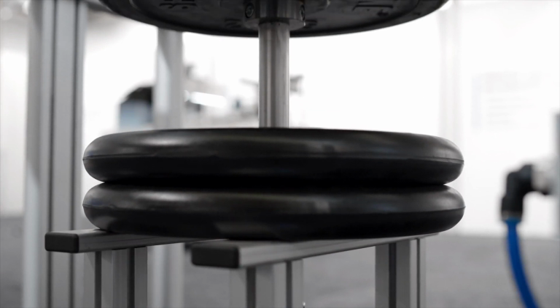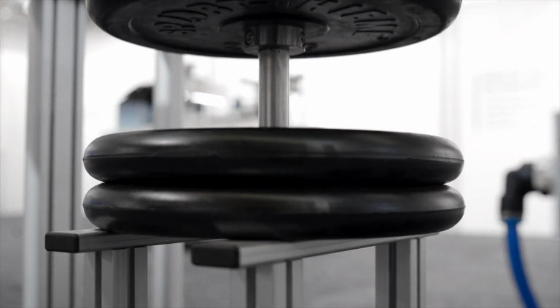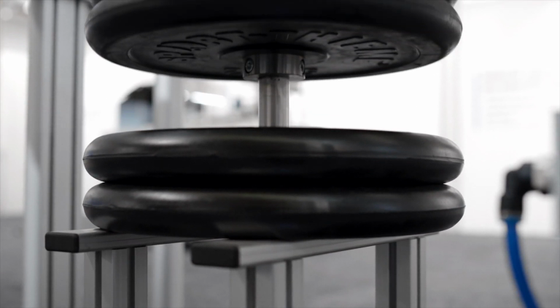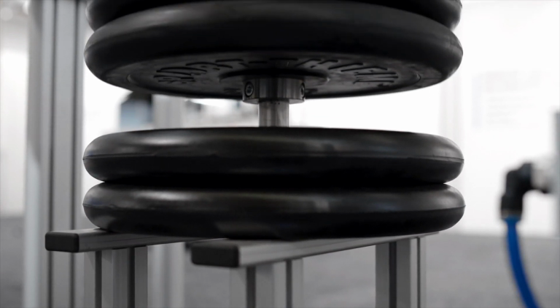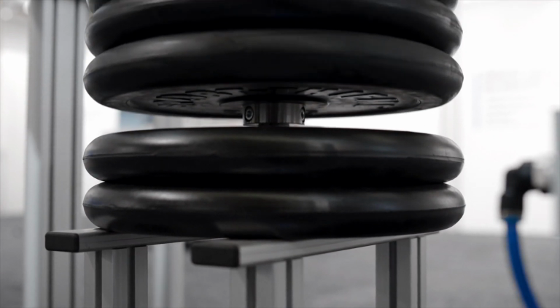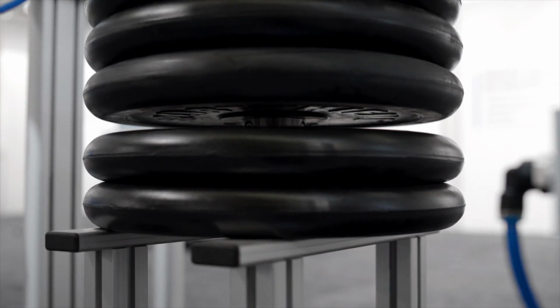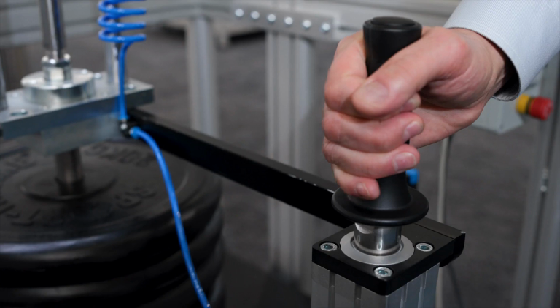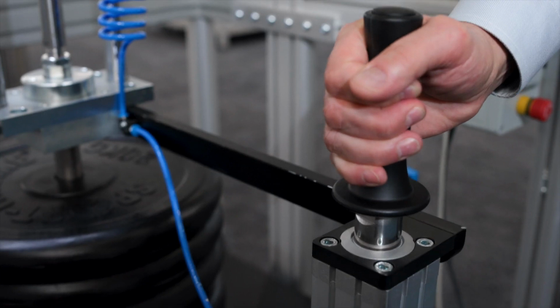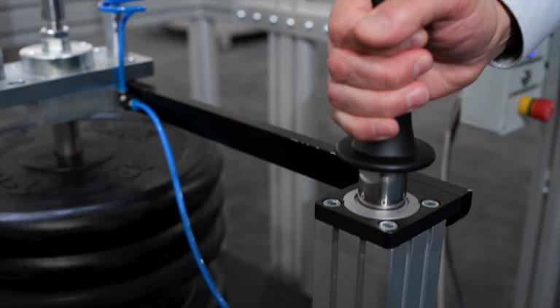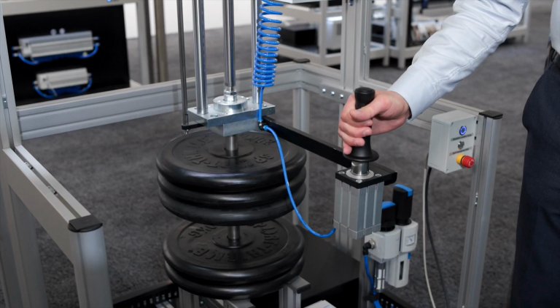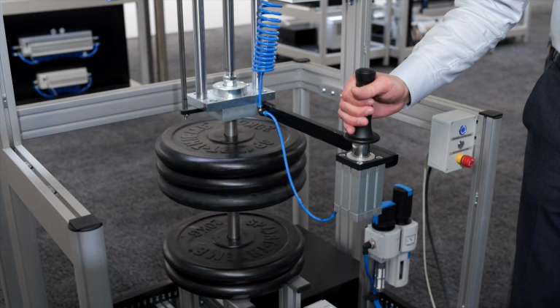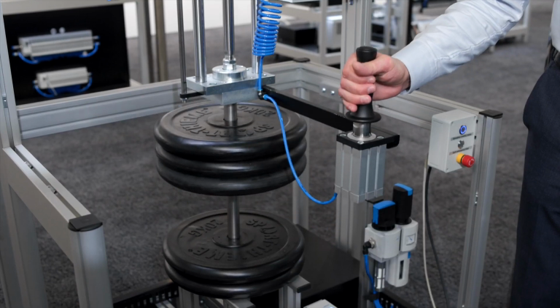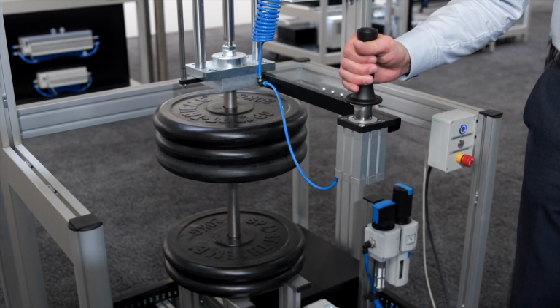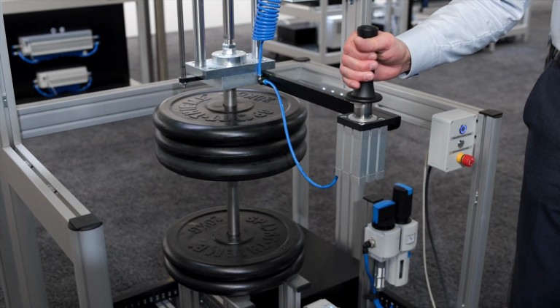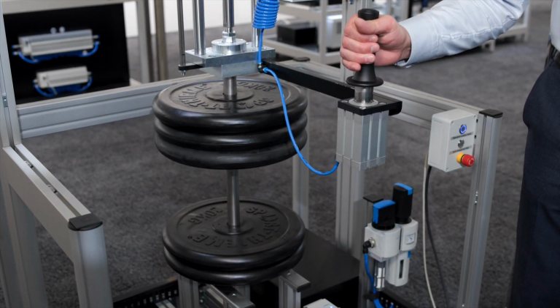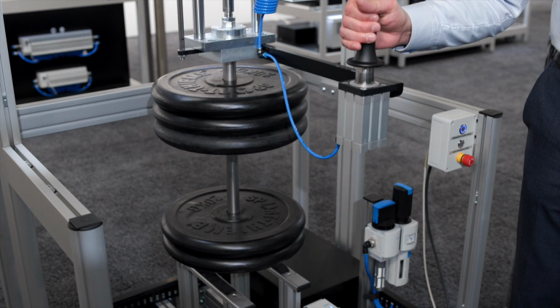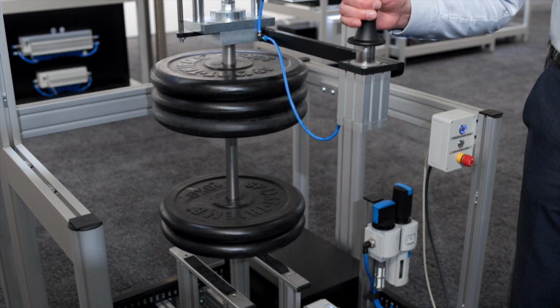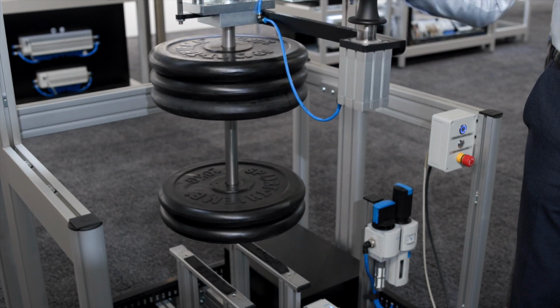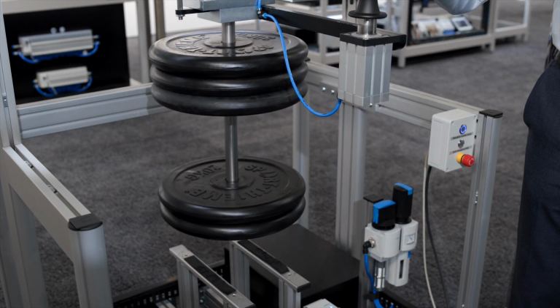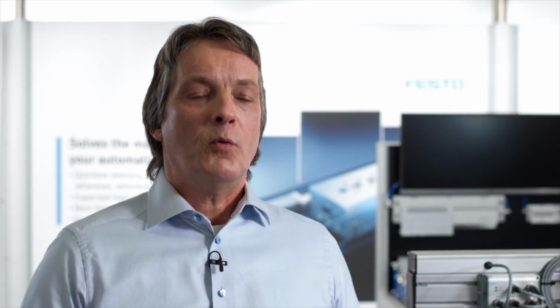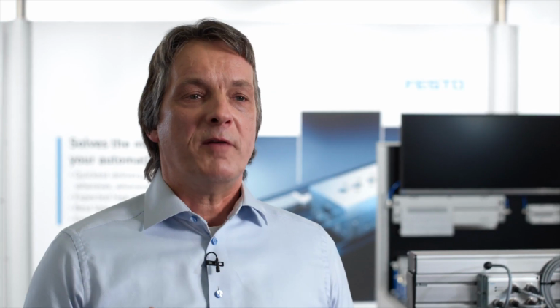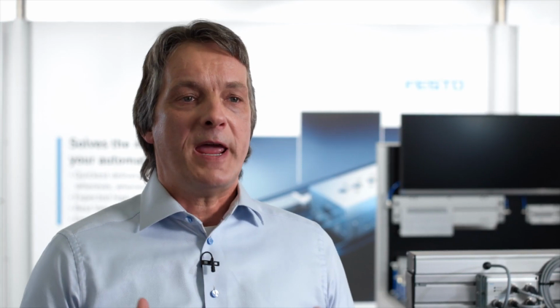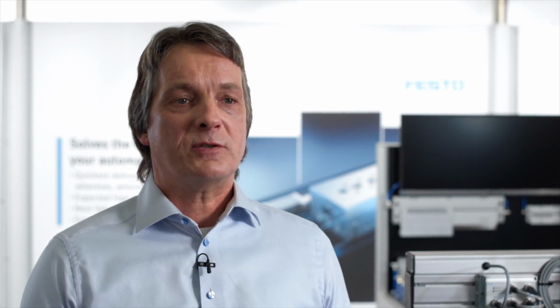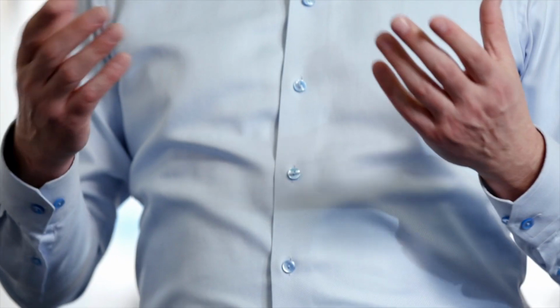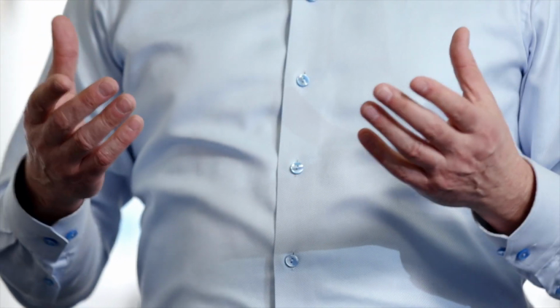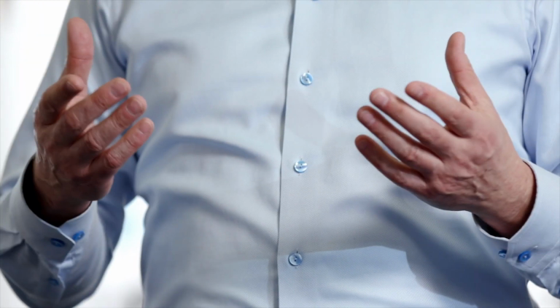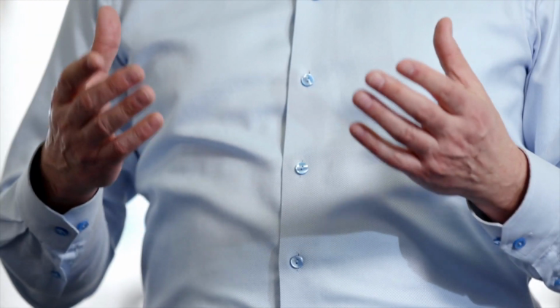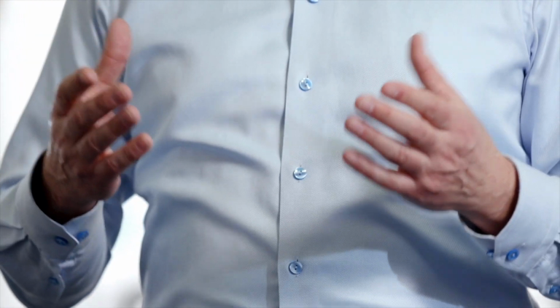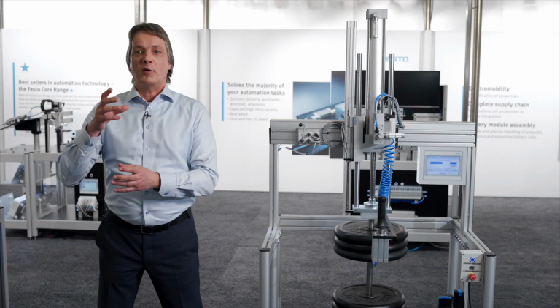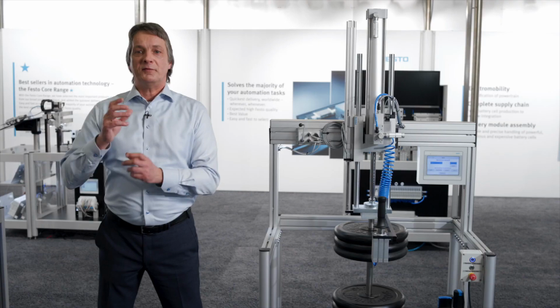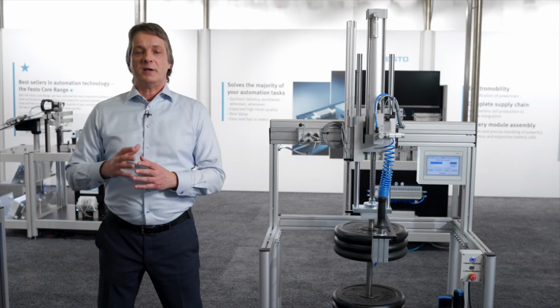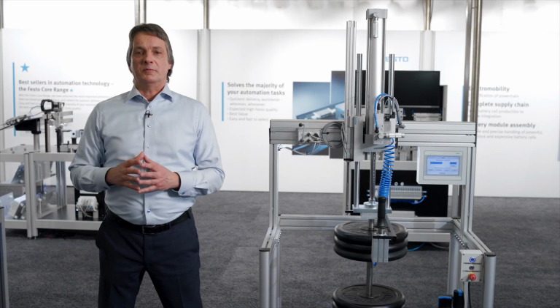Also, by increasing the maximum stroke length to 2000 mm, we have an extra special feature for lifting columns.